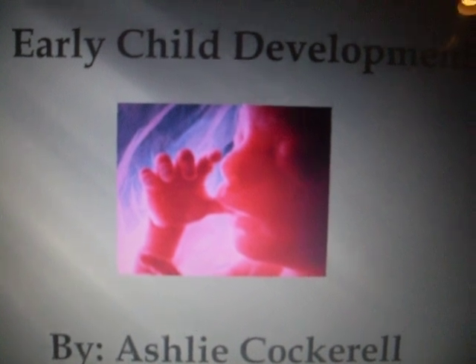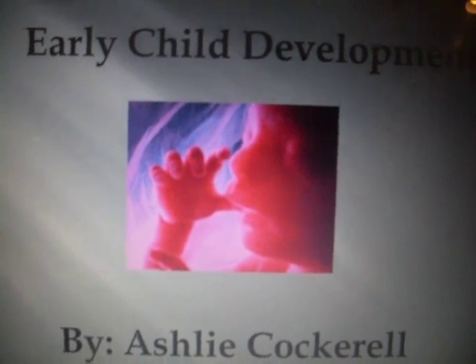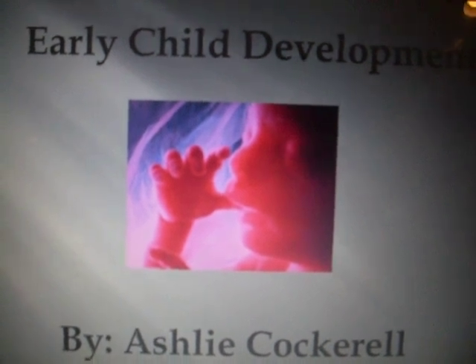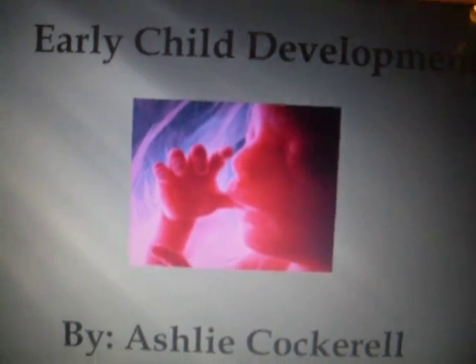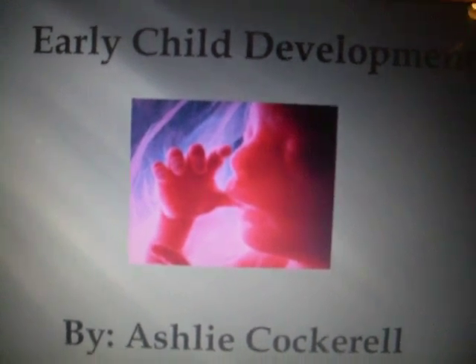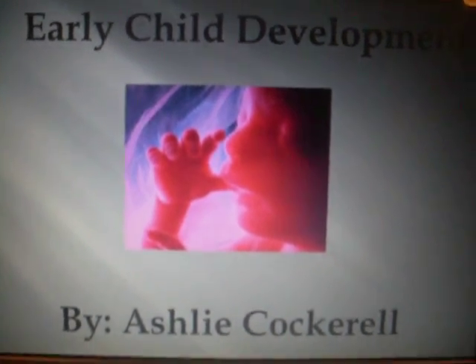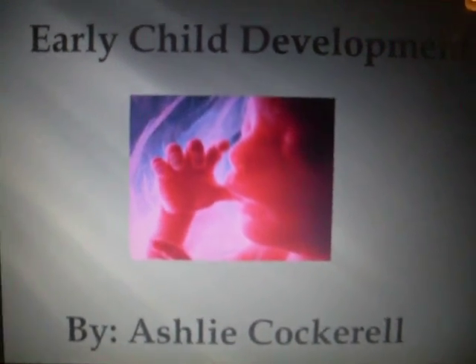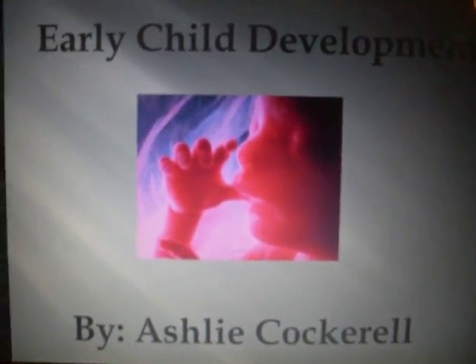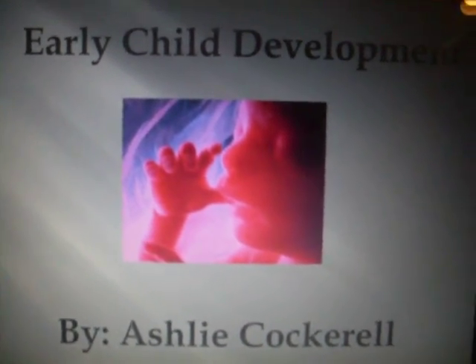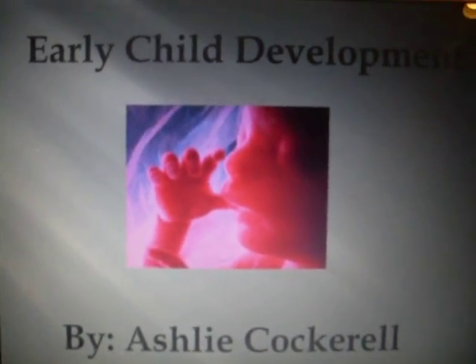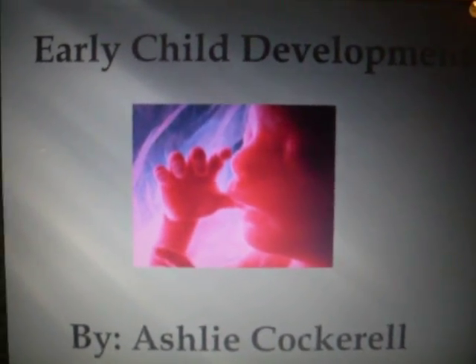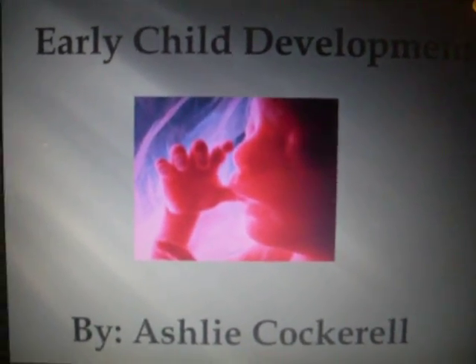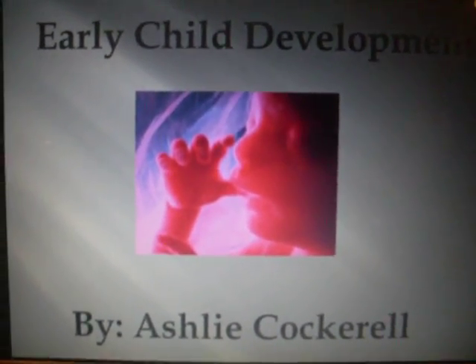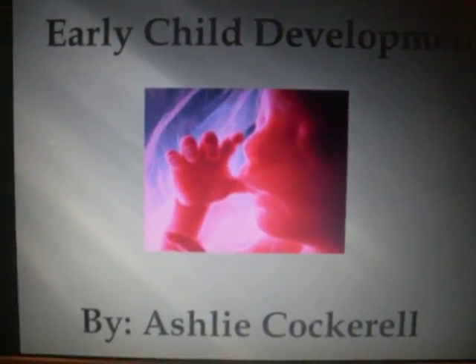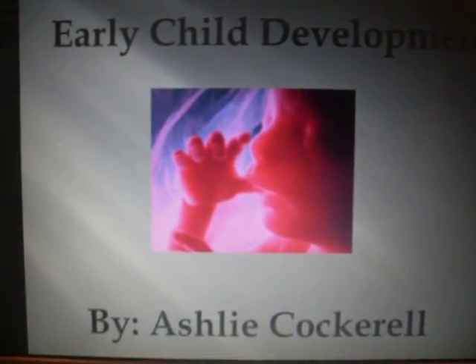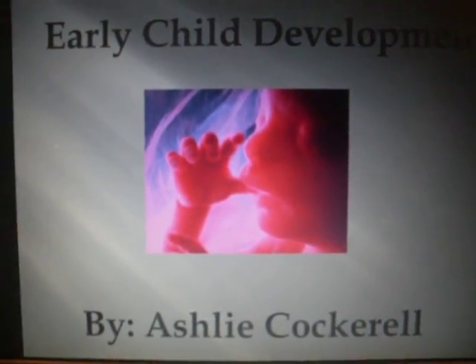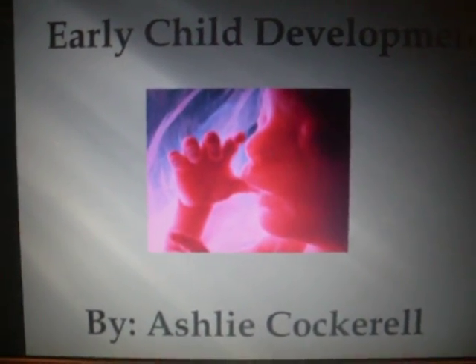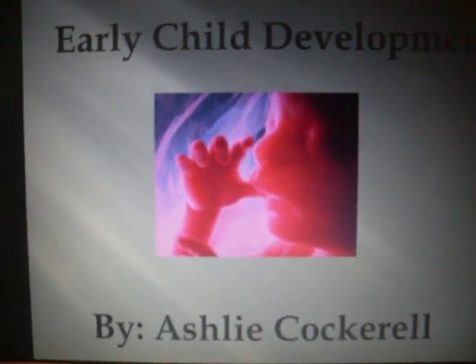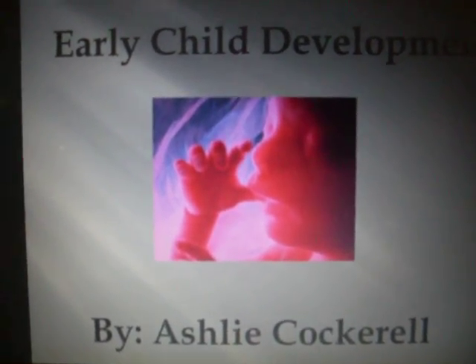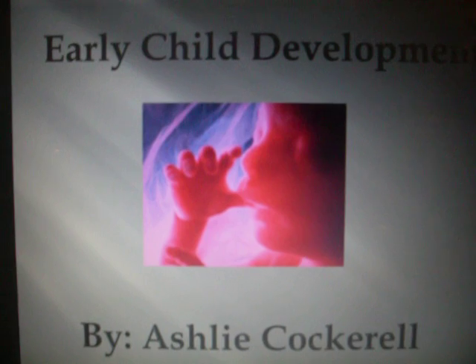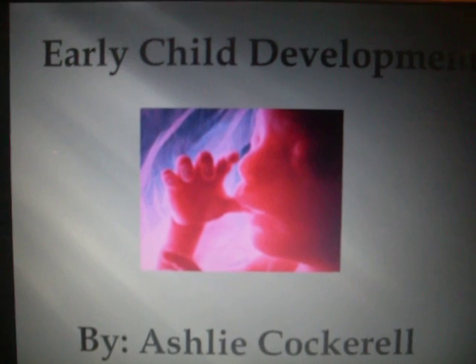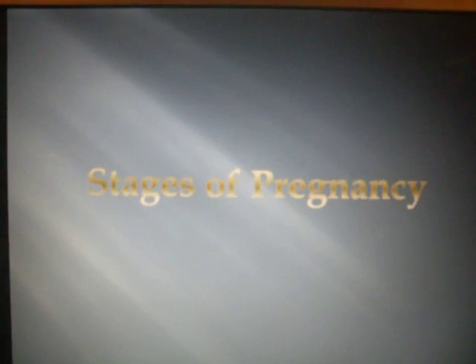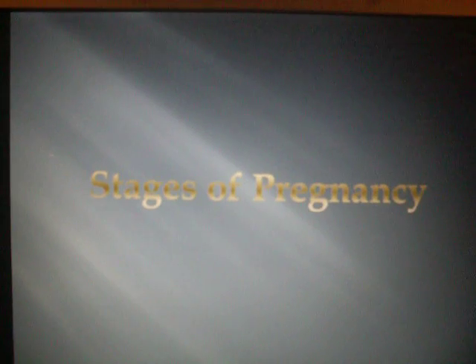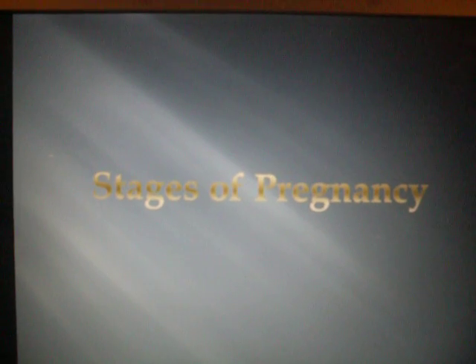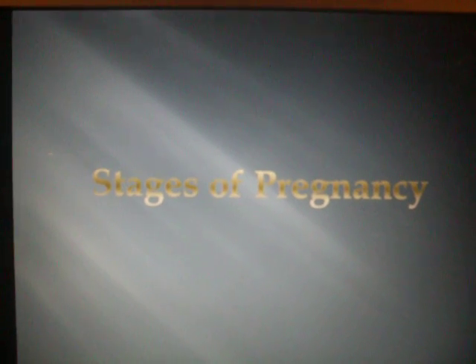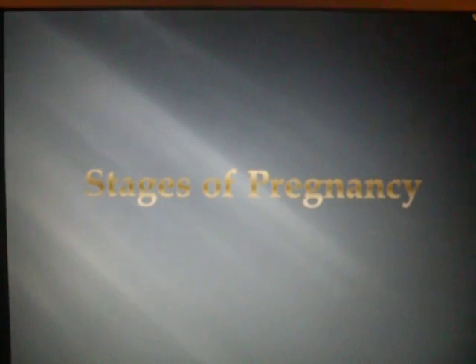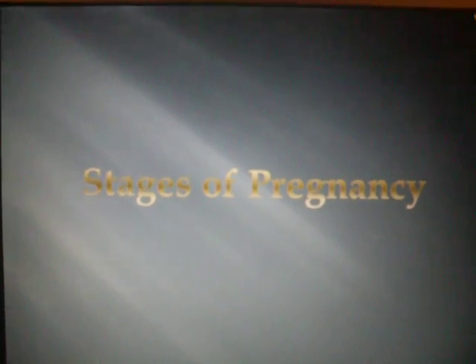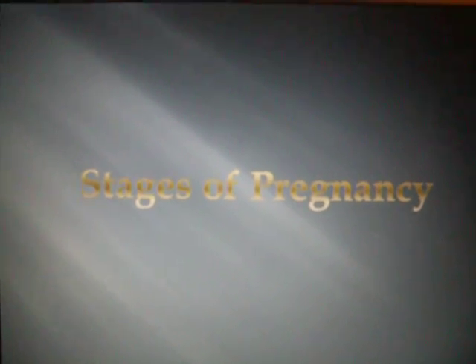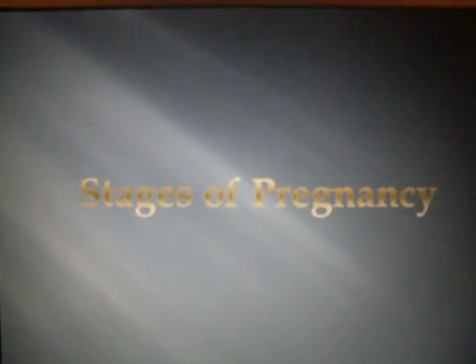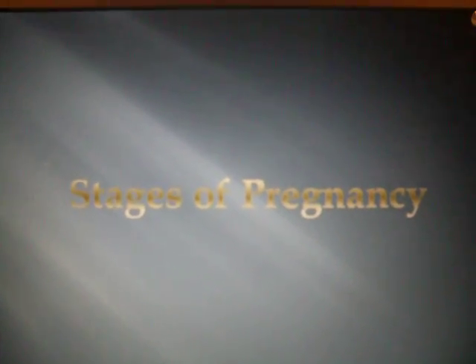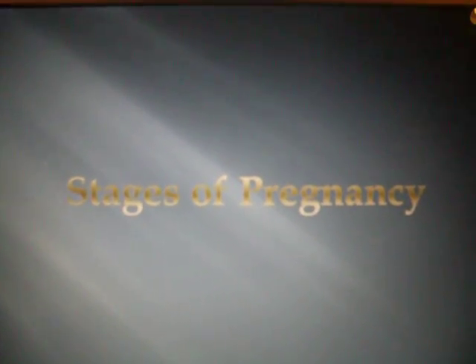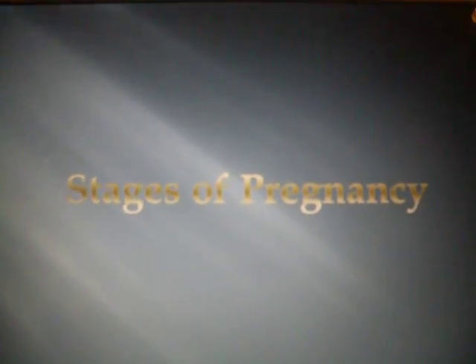This is my film on early child development by Ashley Gopril. Stages of pregnancy.